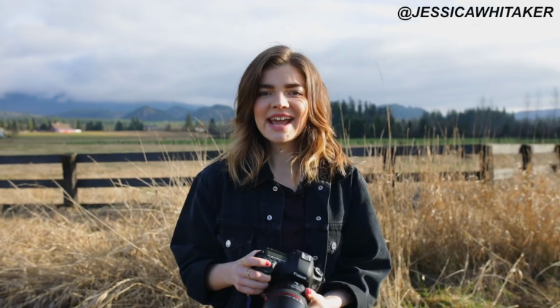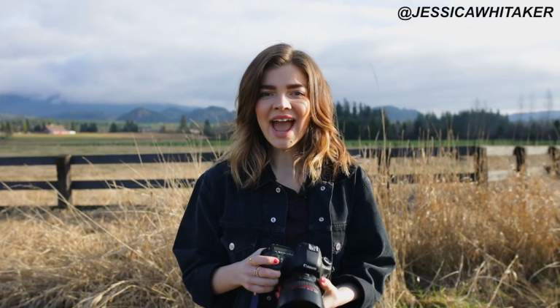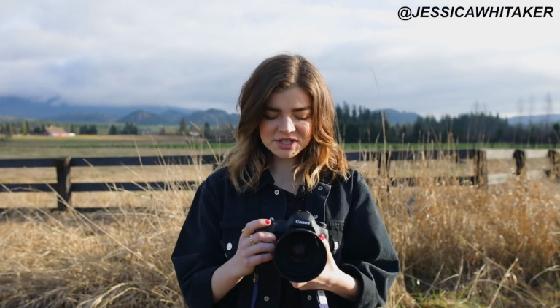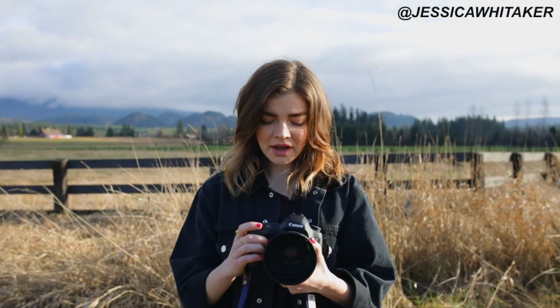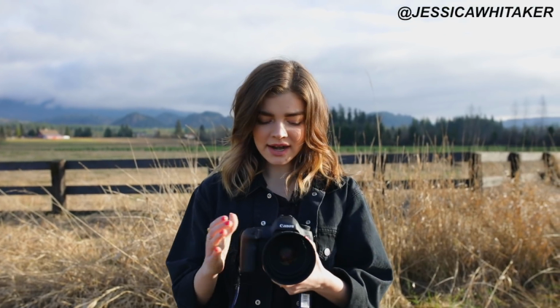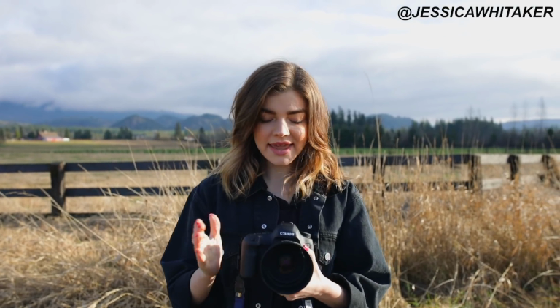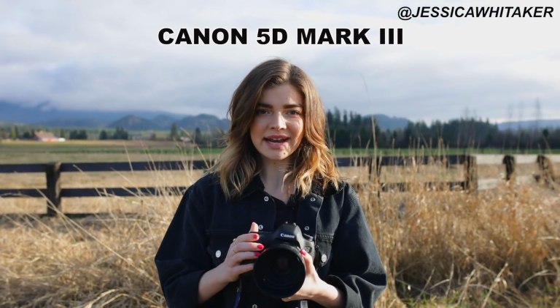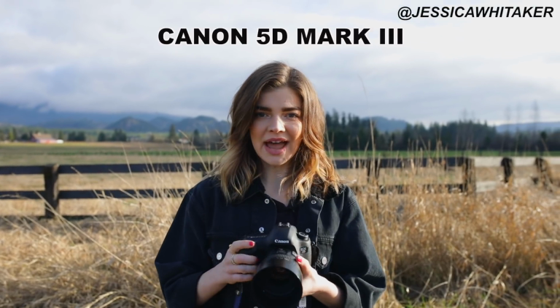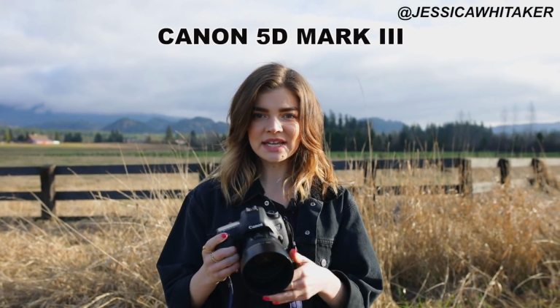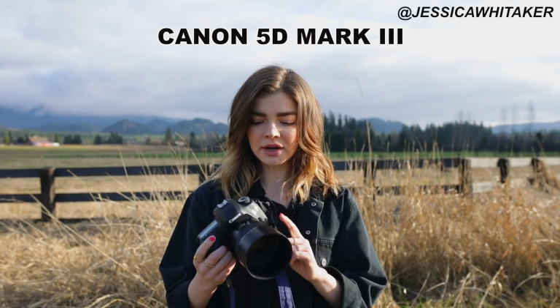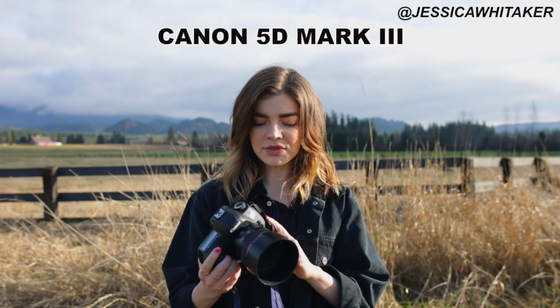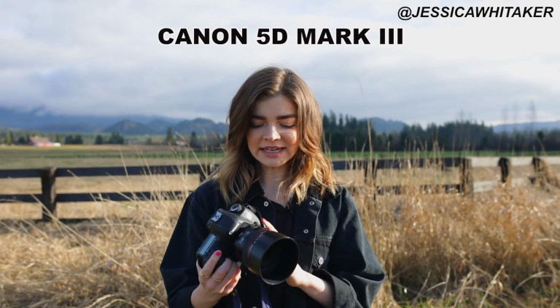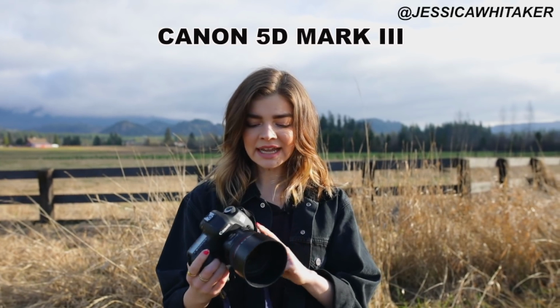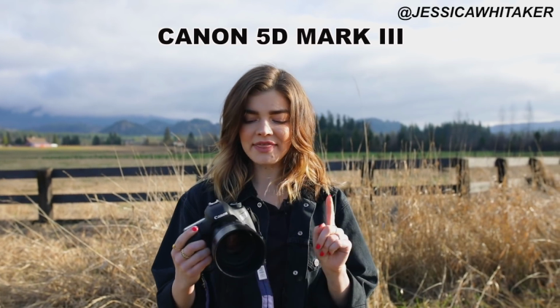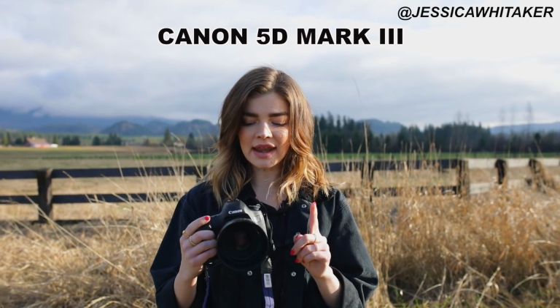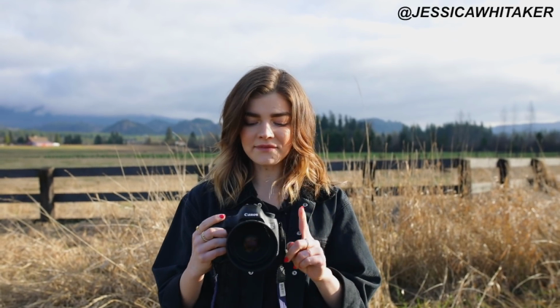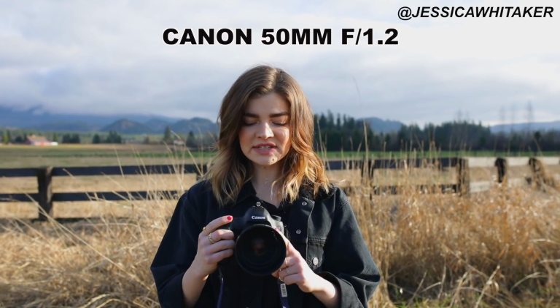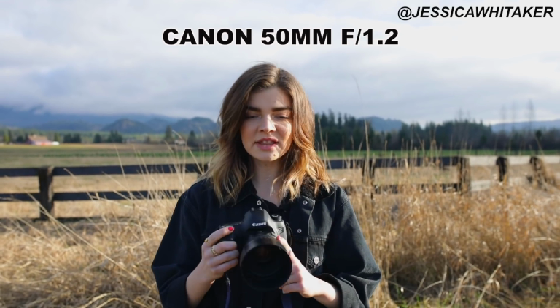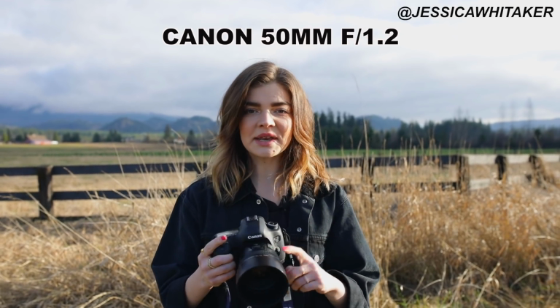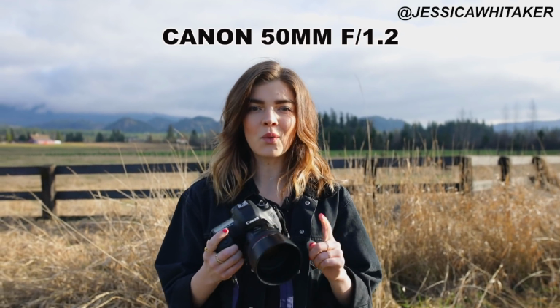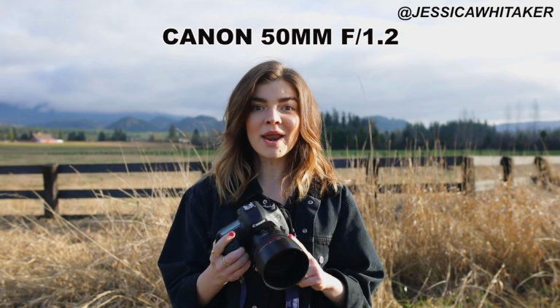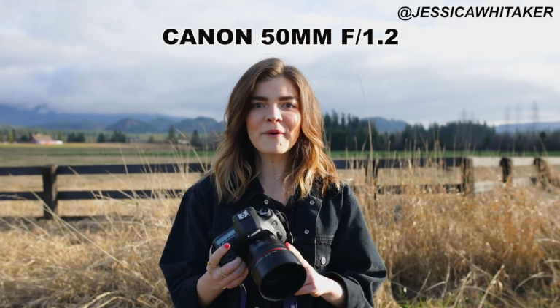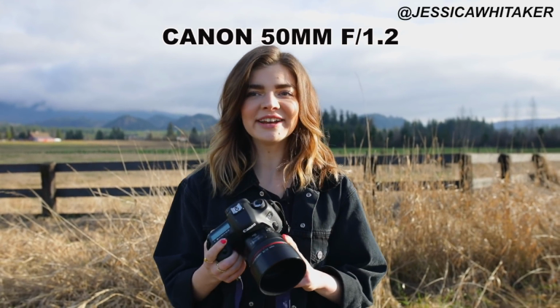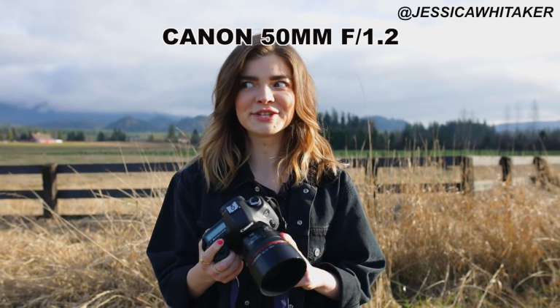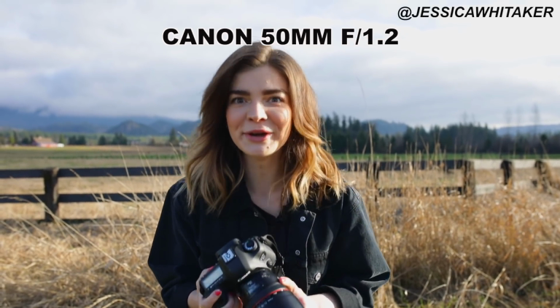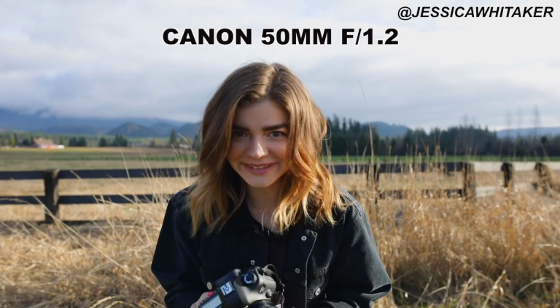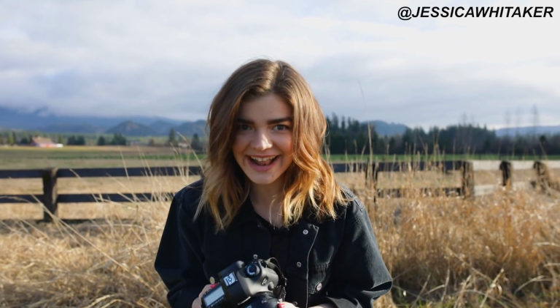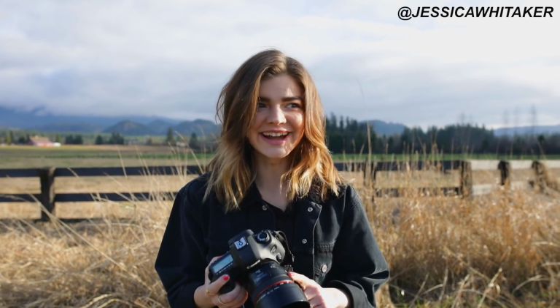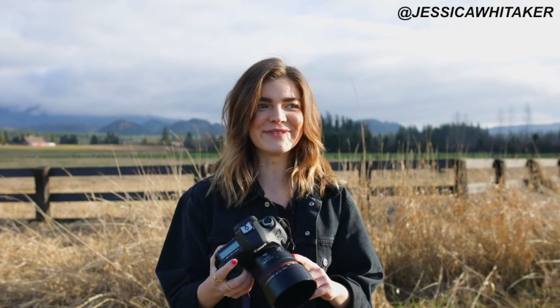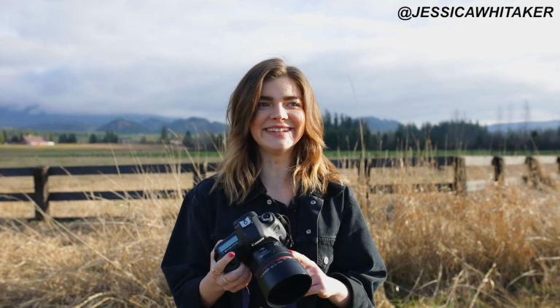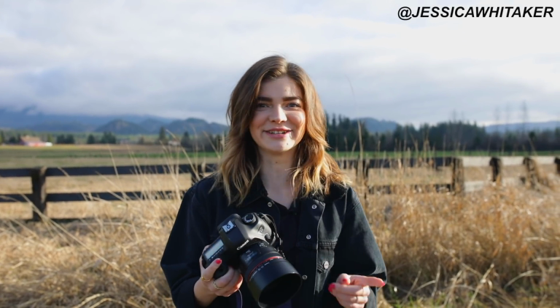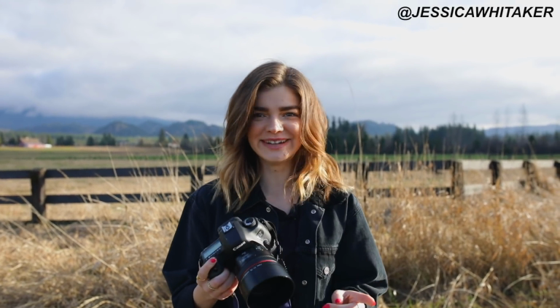Today I'm shooting on a Canon 5D Mark III with a 50mm 1.2 lens. I'm really excited to shoot on this camera body and lens combo.